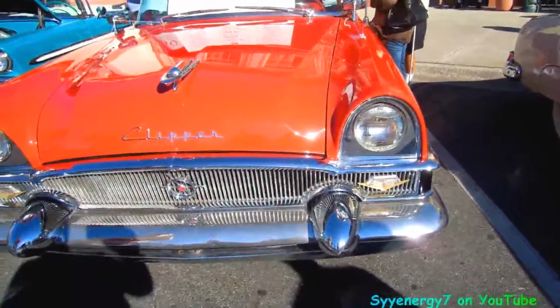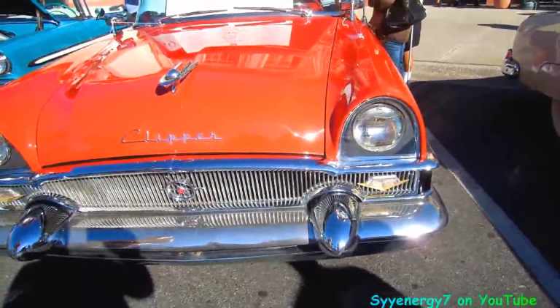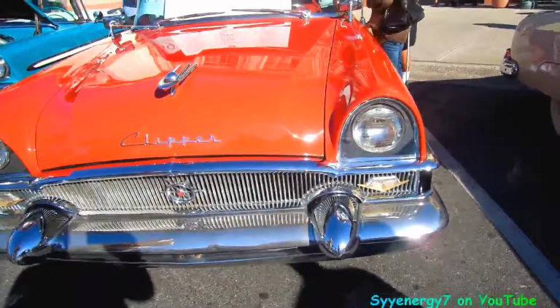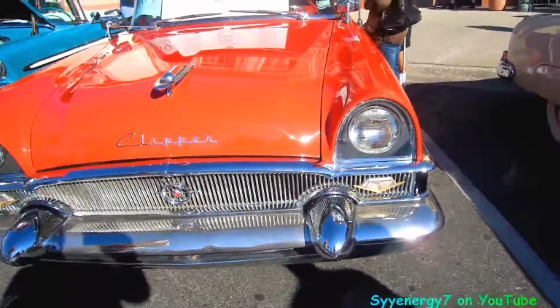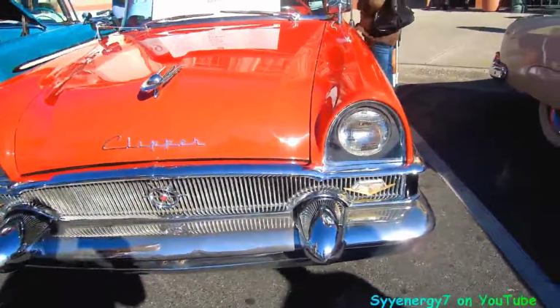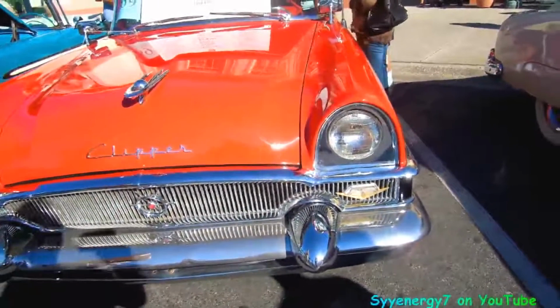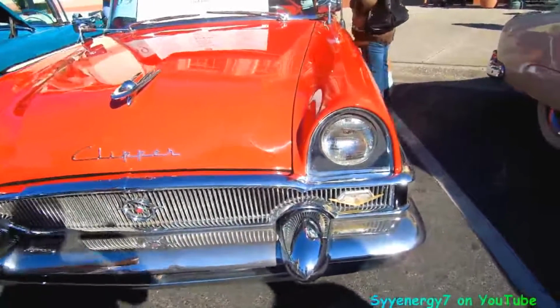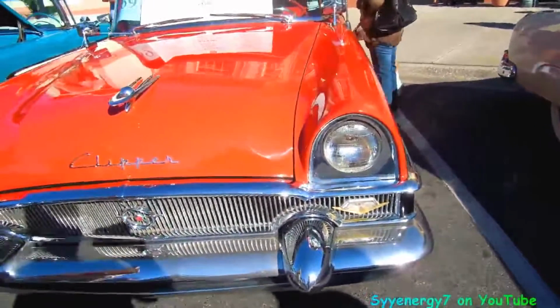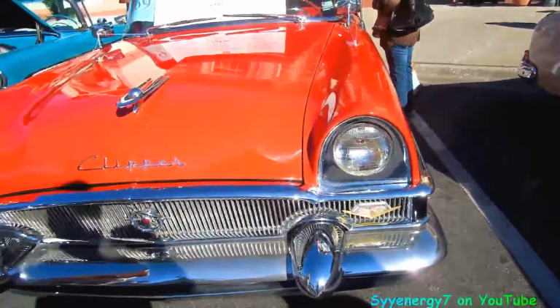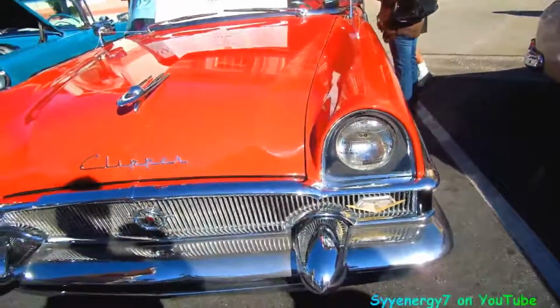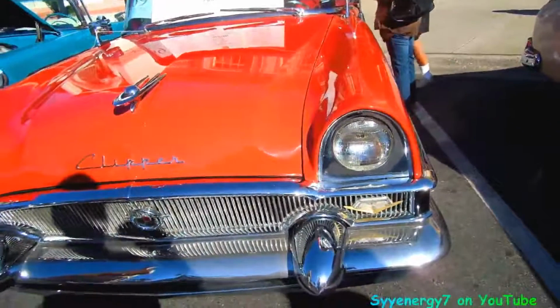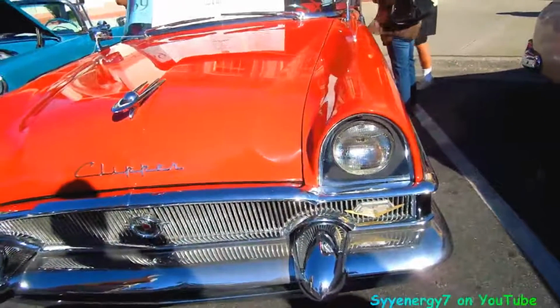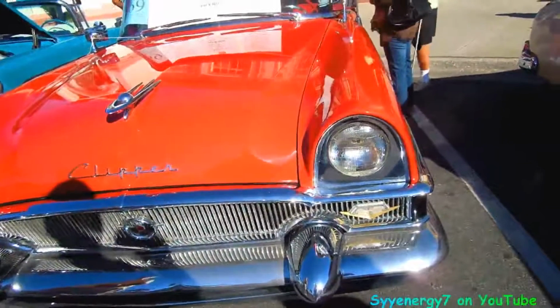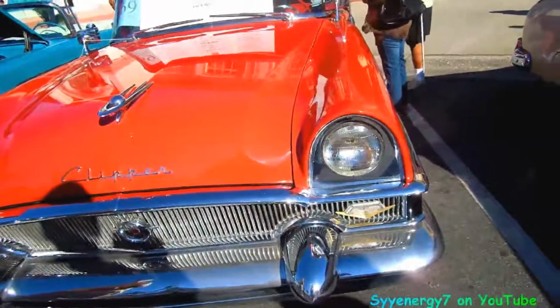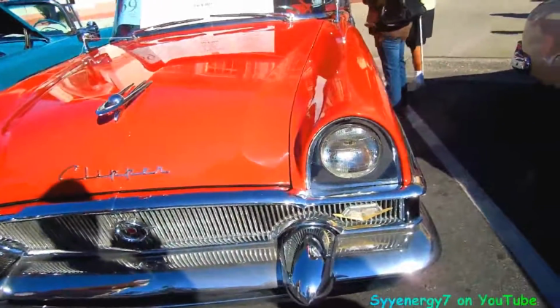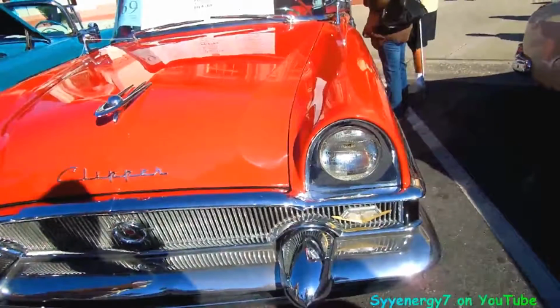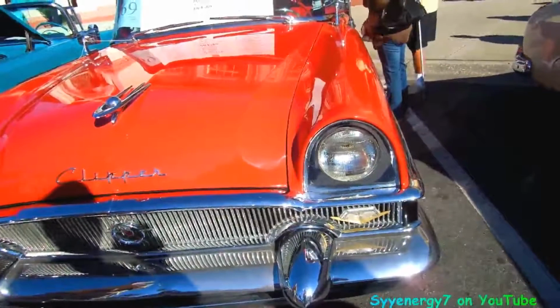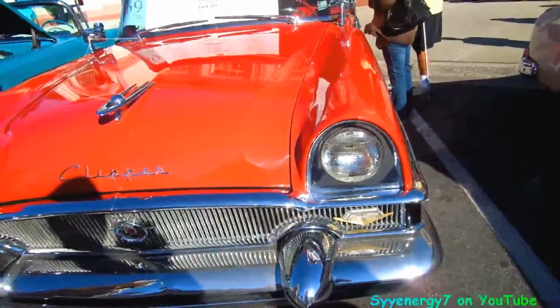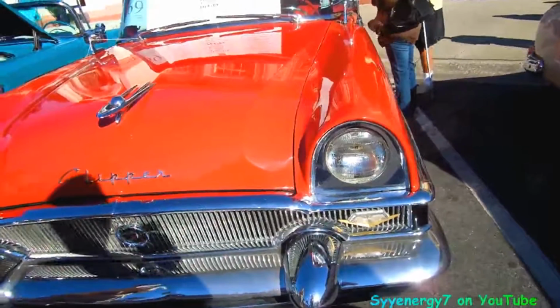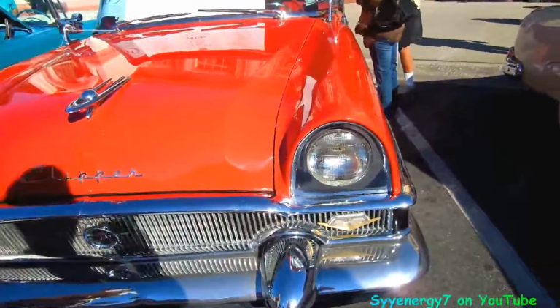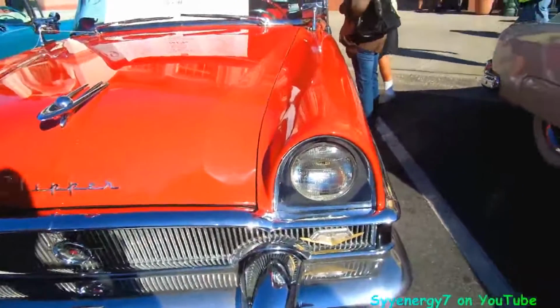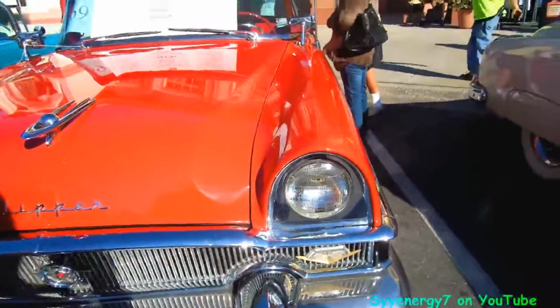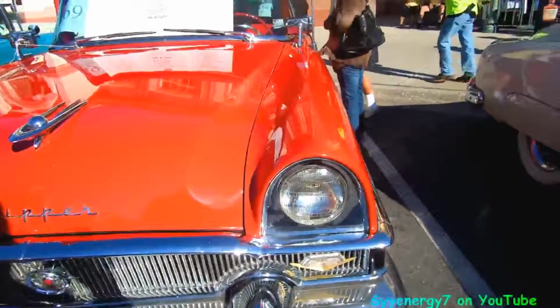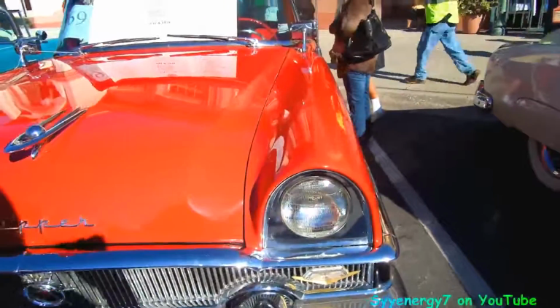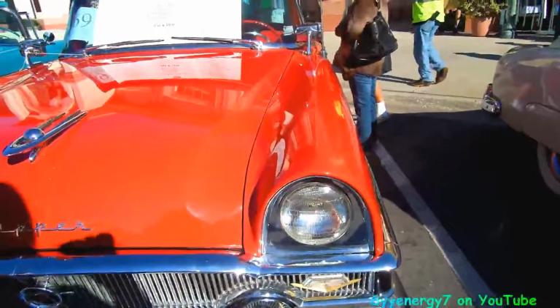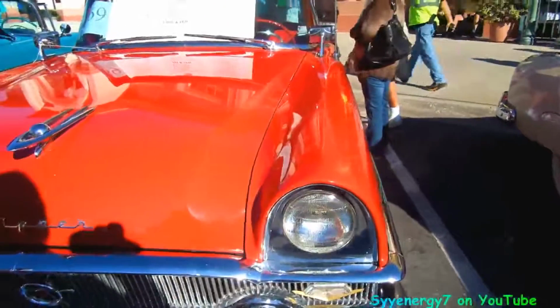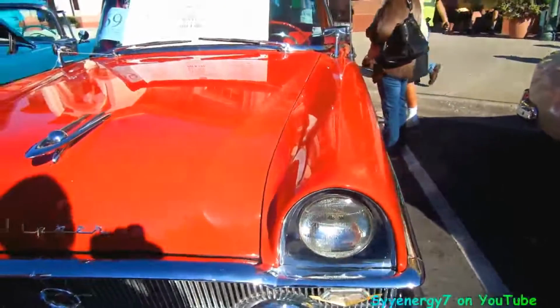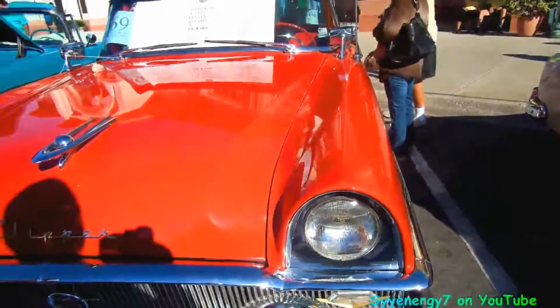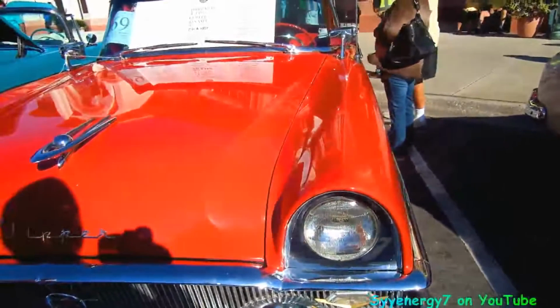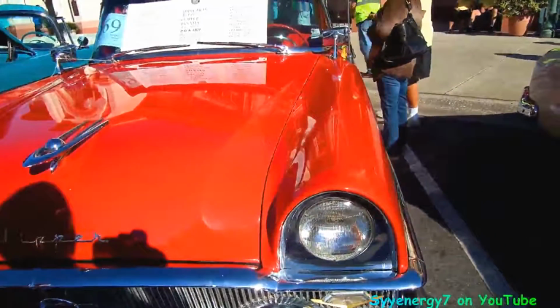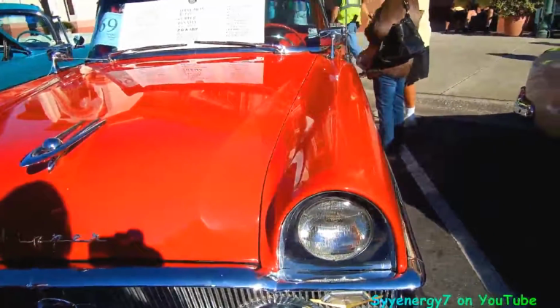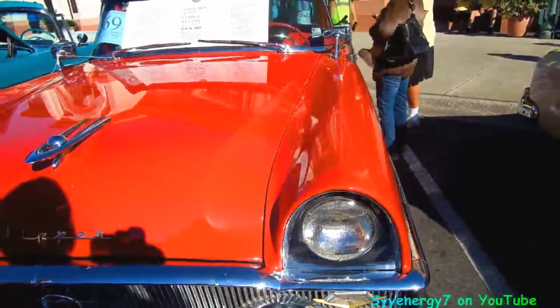And that was a big engine, because the Chevy, when it came out with the V8, was a 265 around this era of time, right?